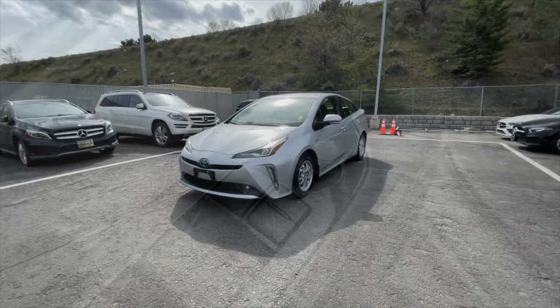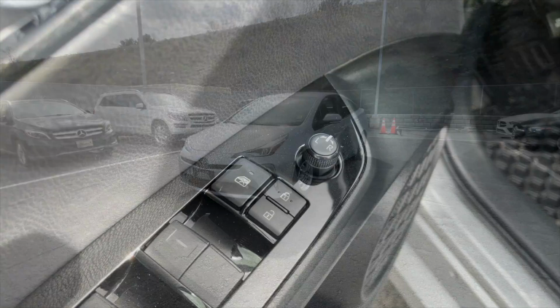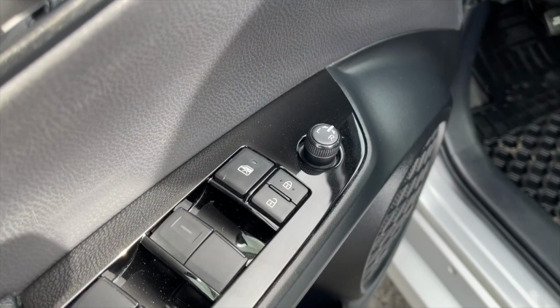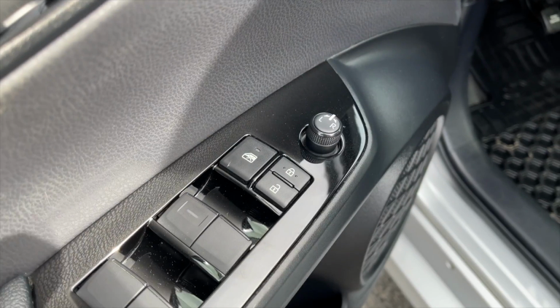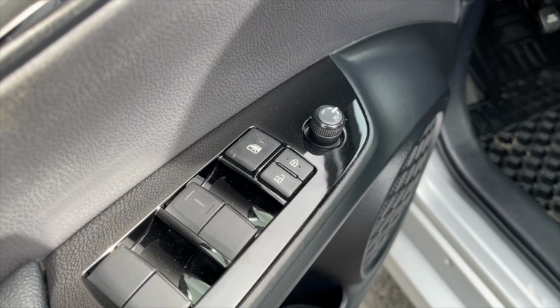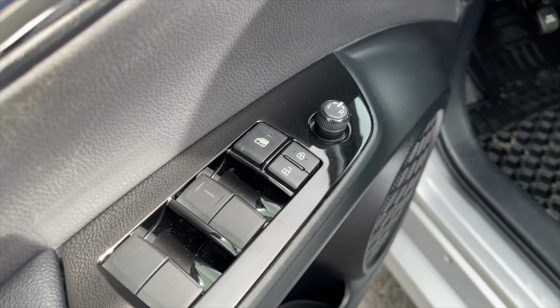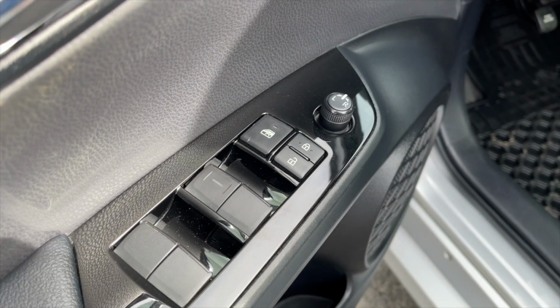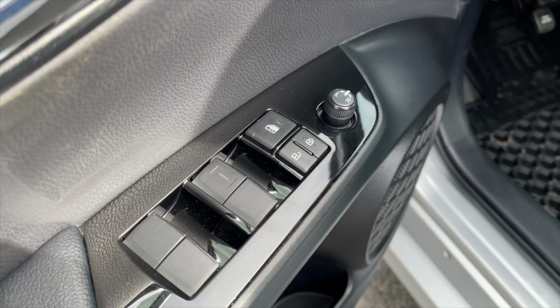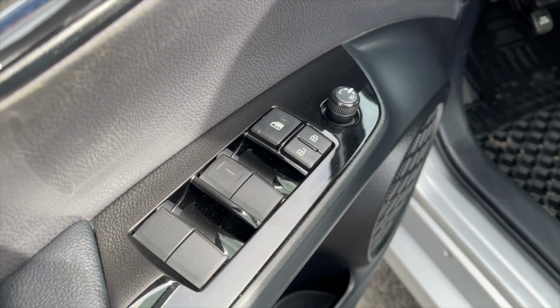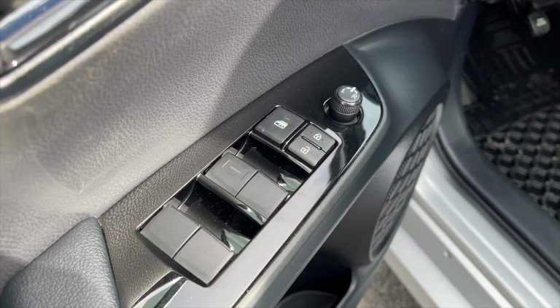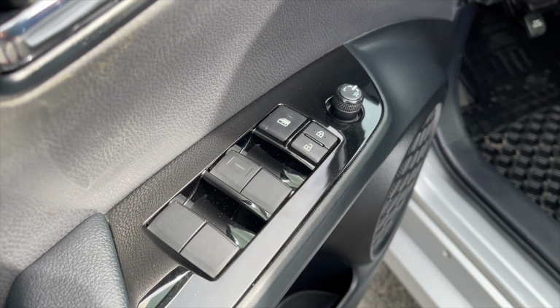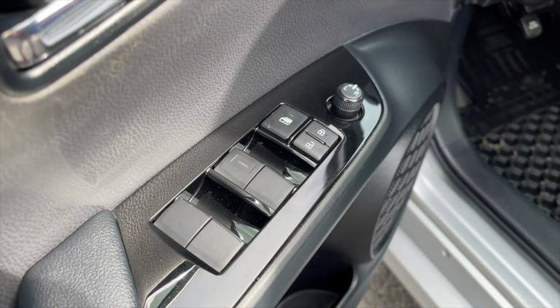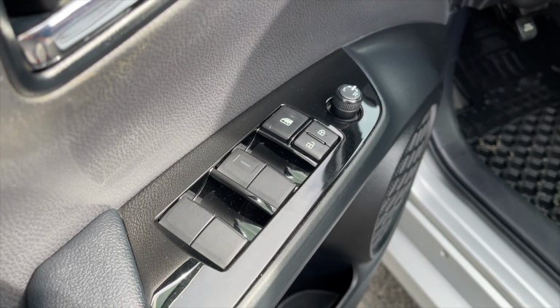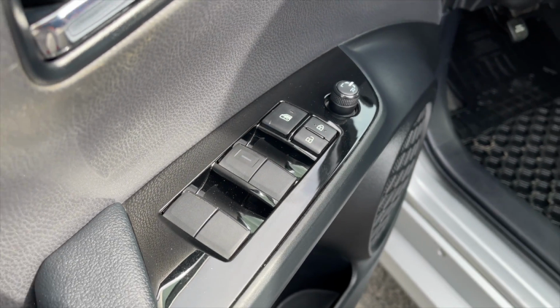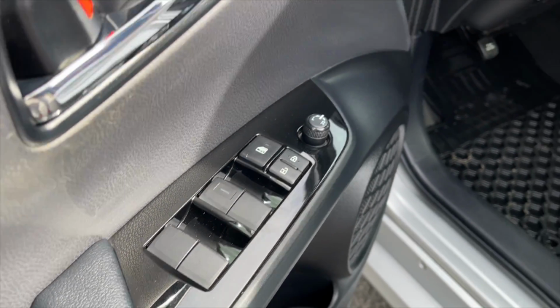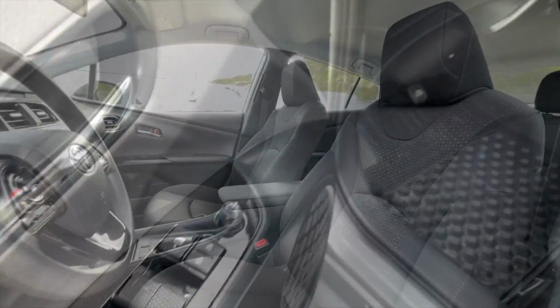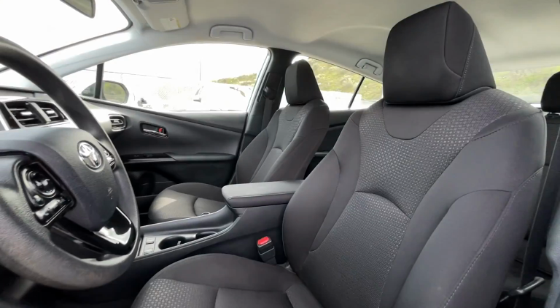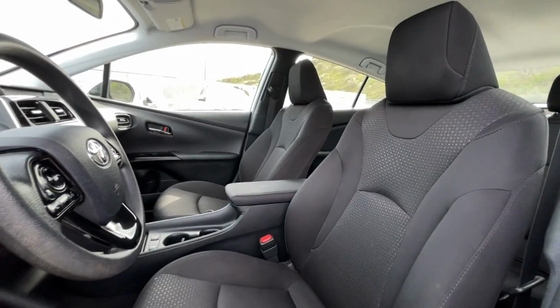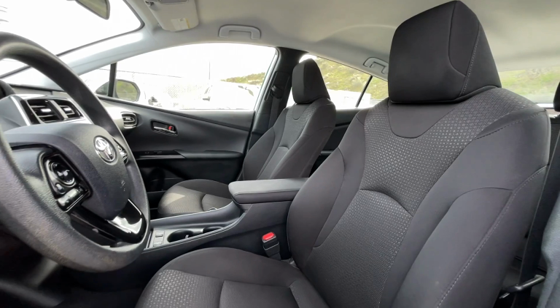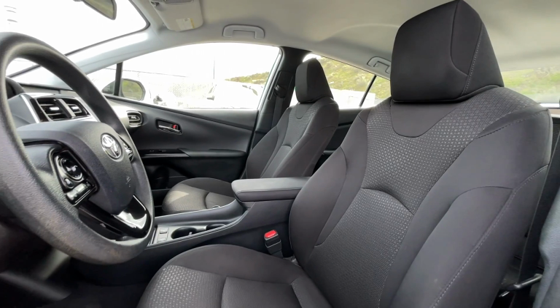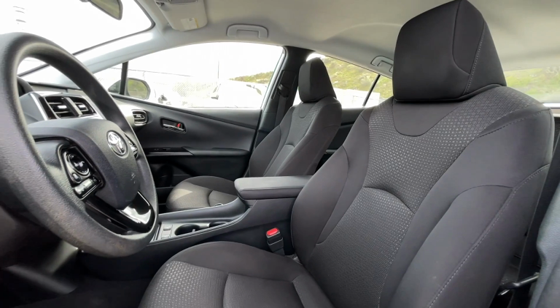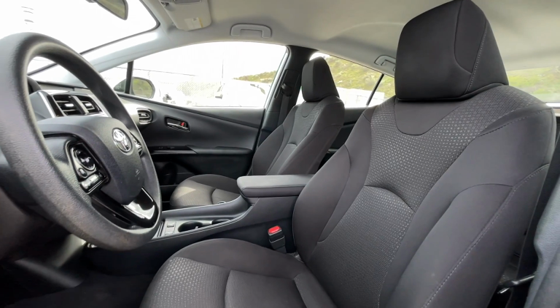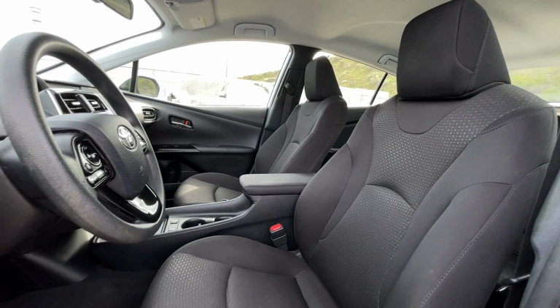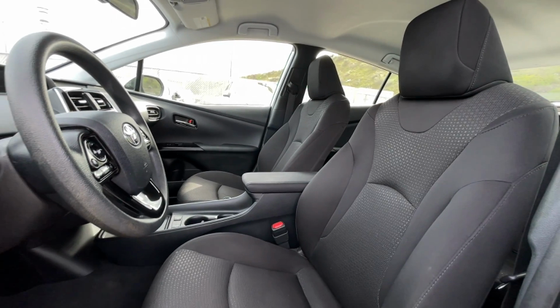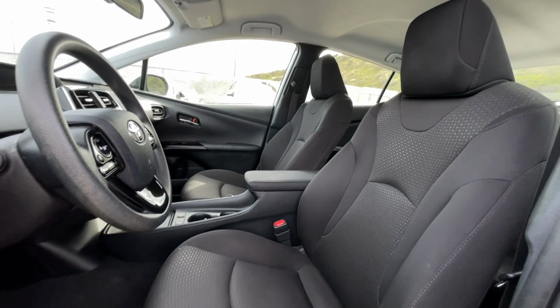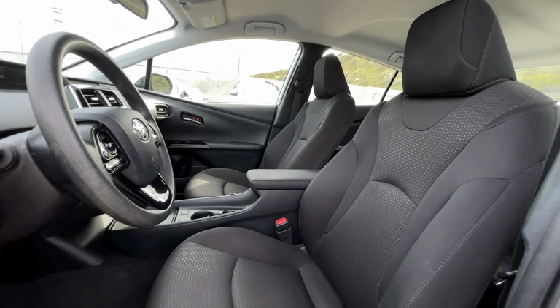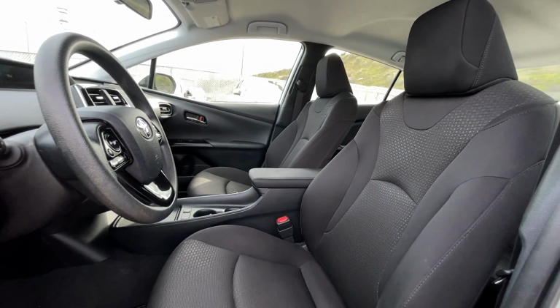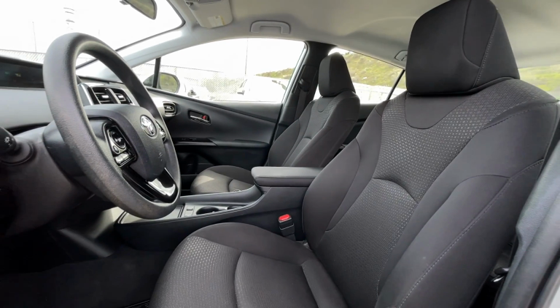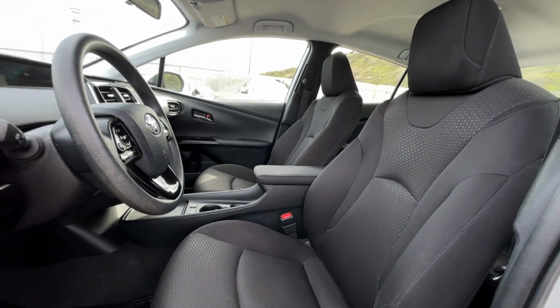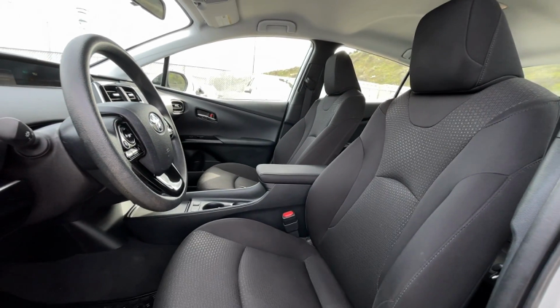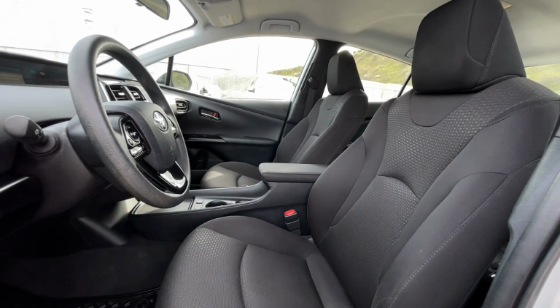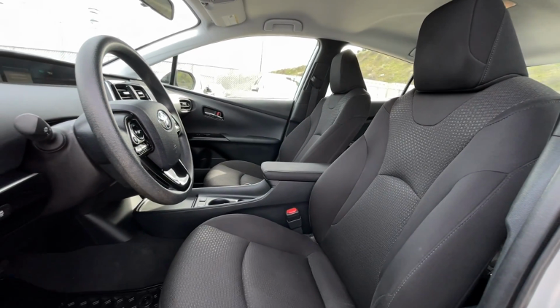For your power interior accessories you get power mirrors, power locks, and power windows. For your interior, this is a five passenger vehicle with black cloth interior seating.